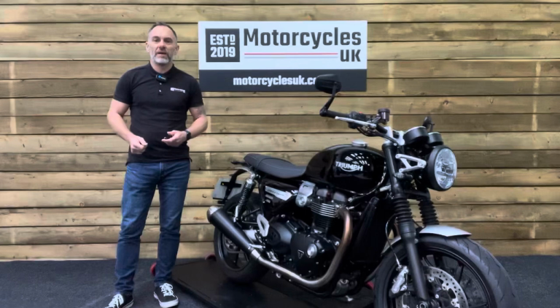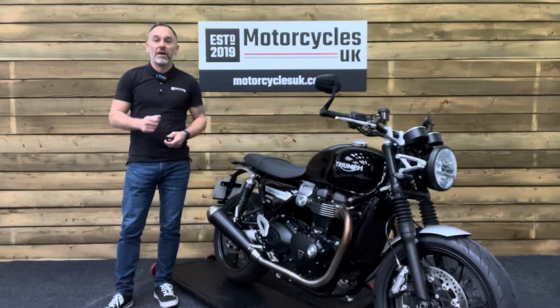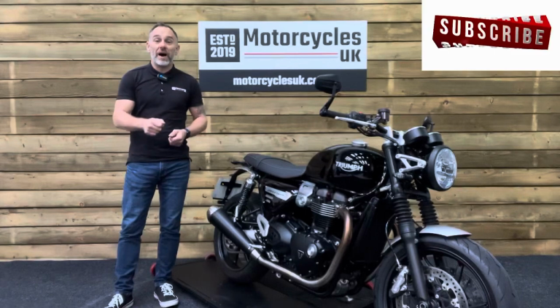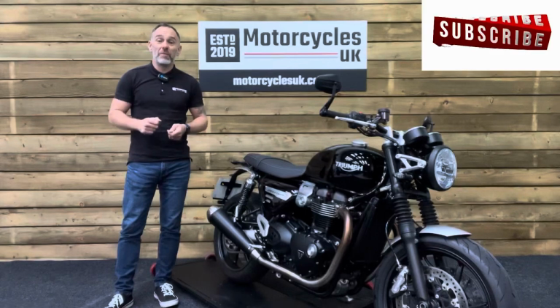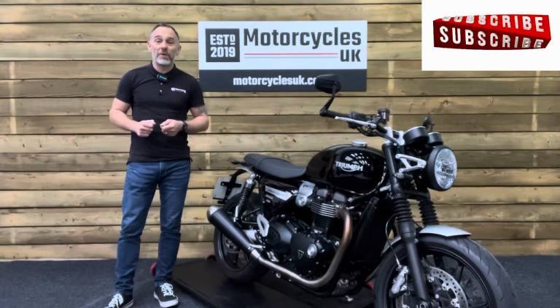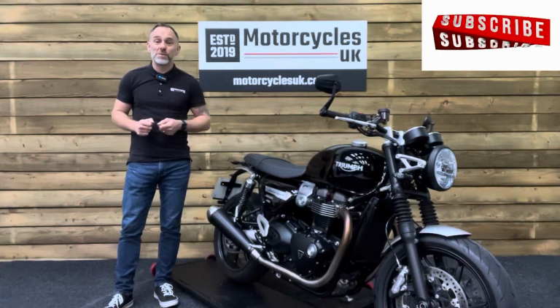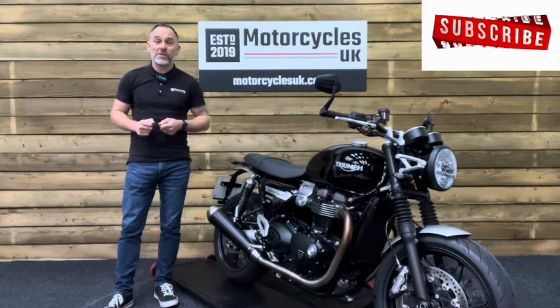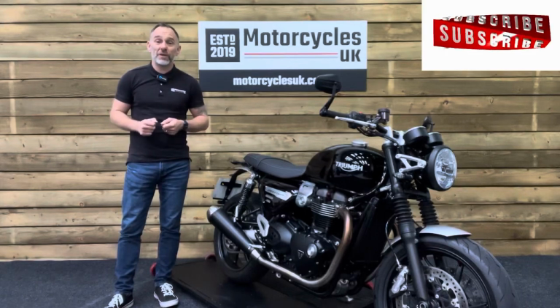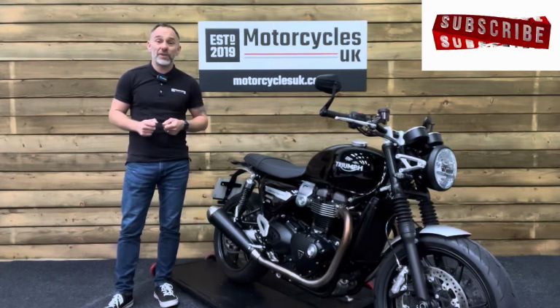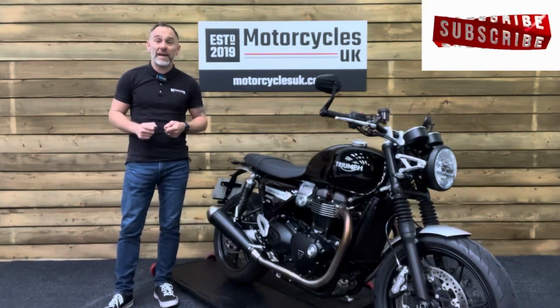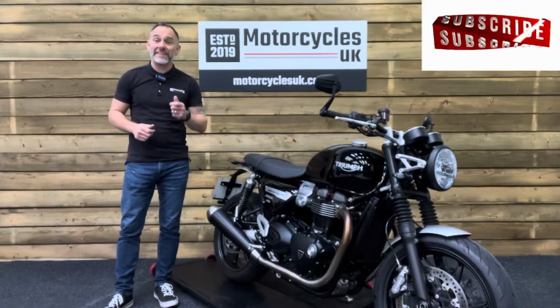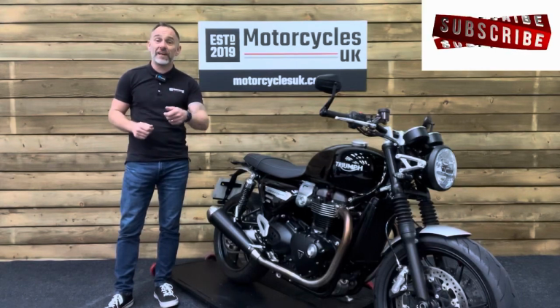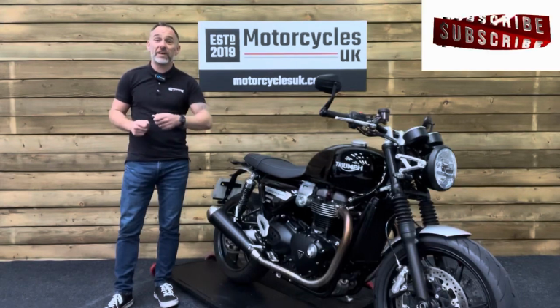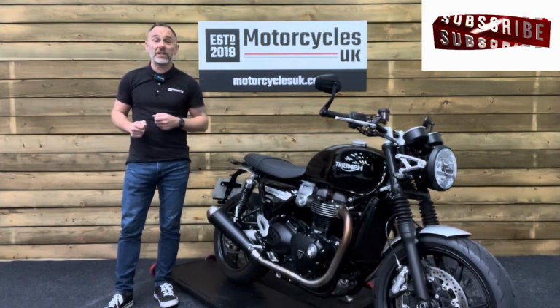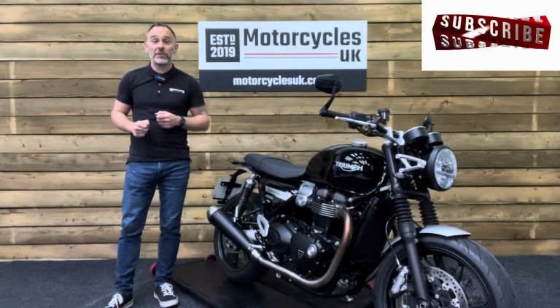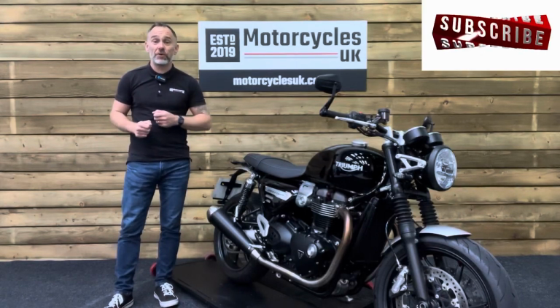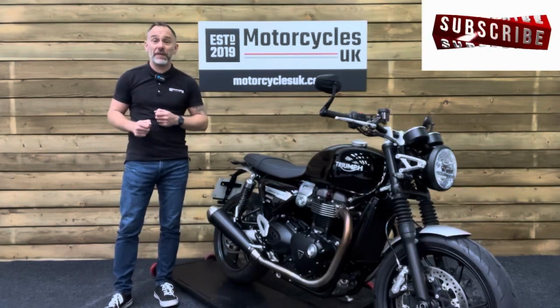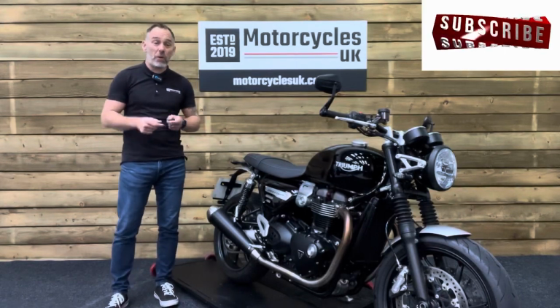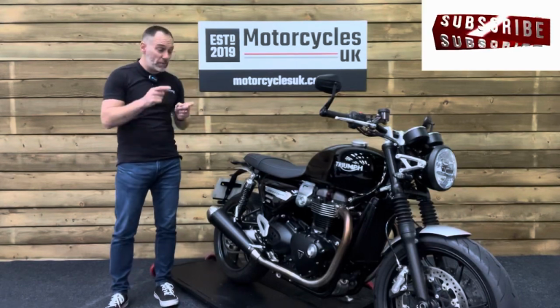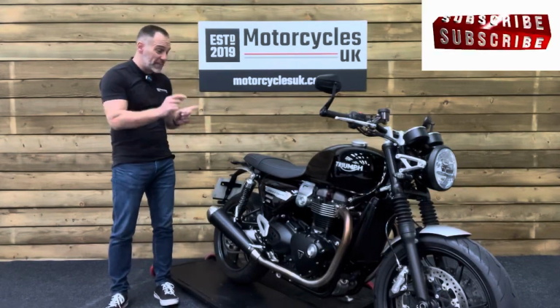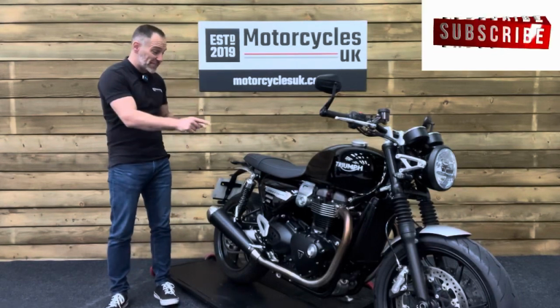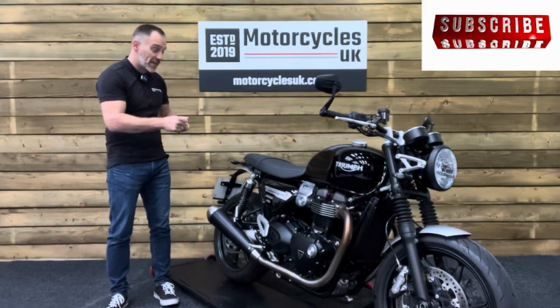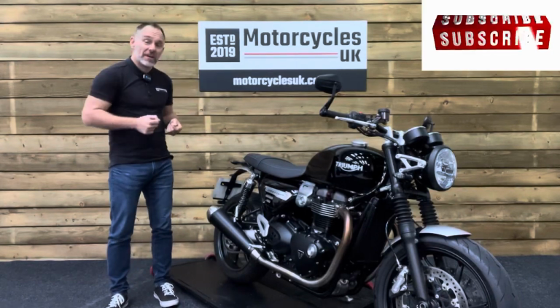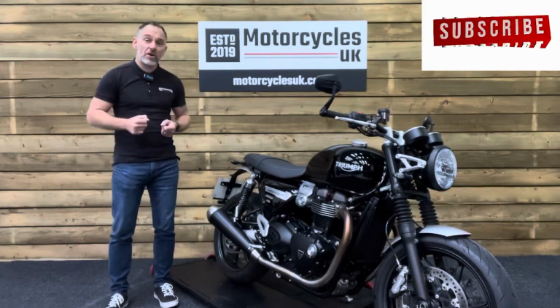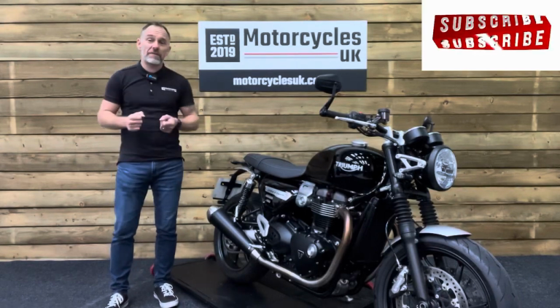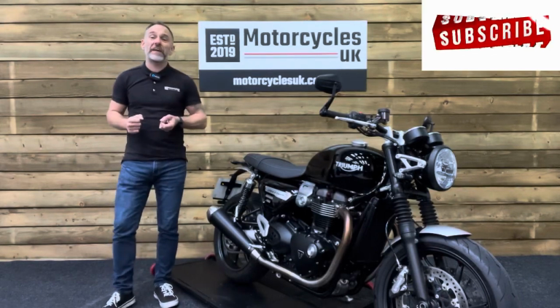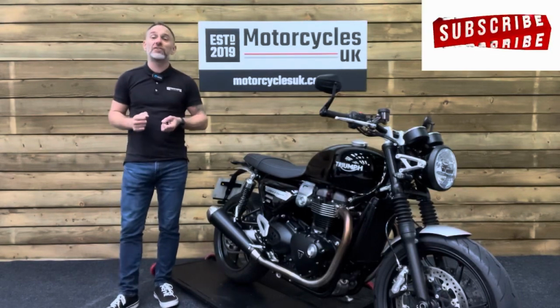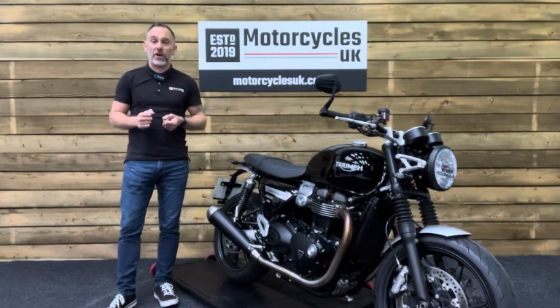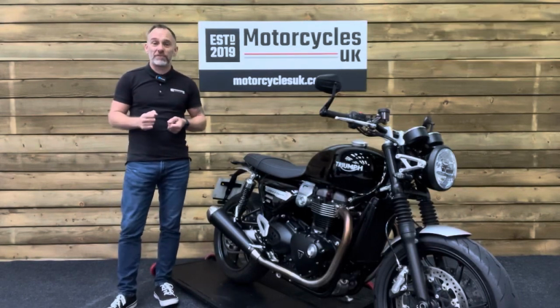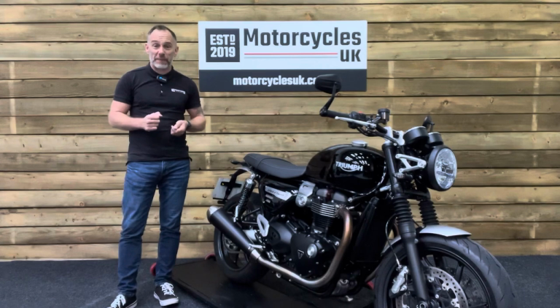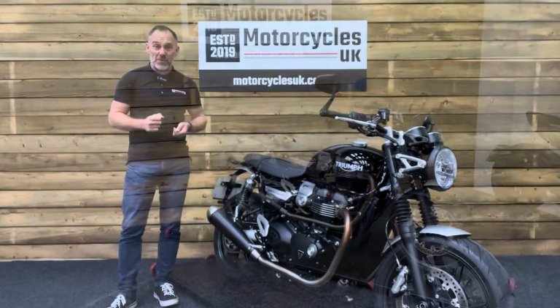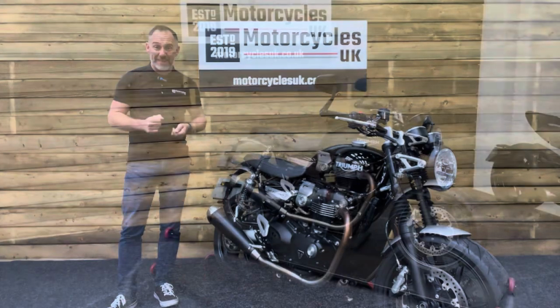Hi and welcome to Motorcycles UK. Today I'd like to show you a short video on this terrific Triumph Speed Twin.